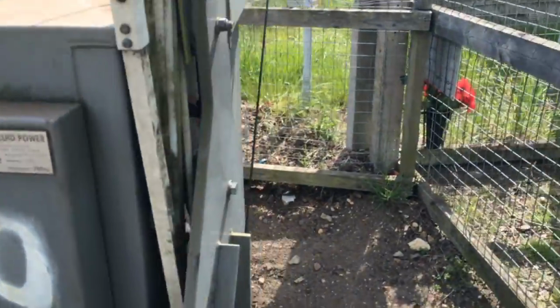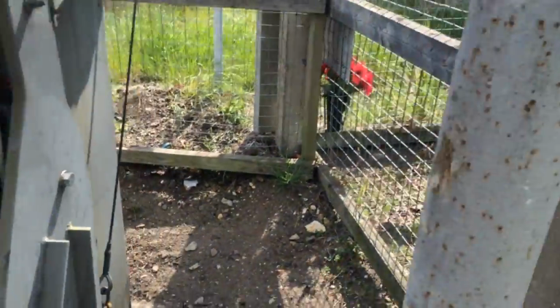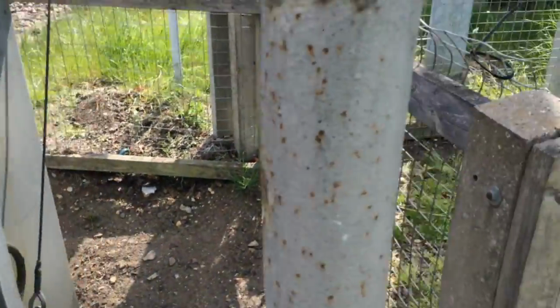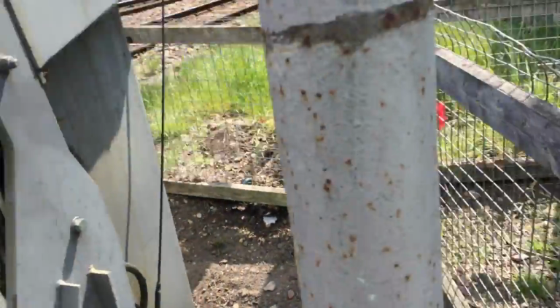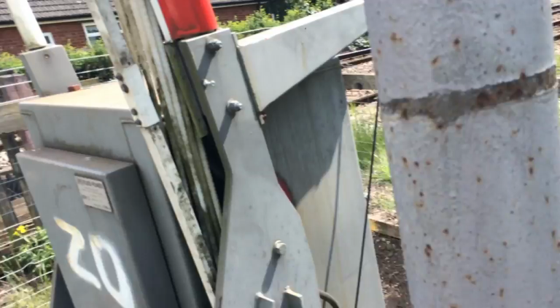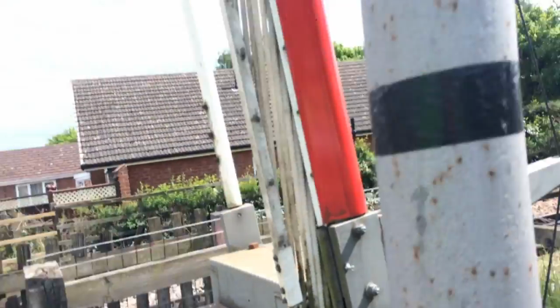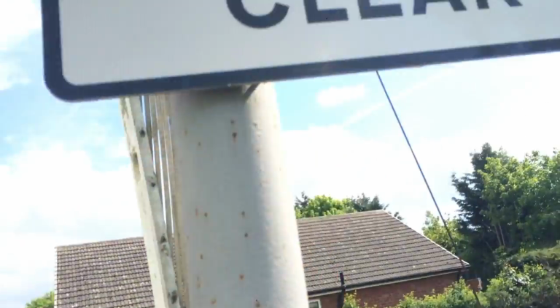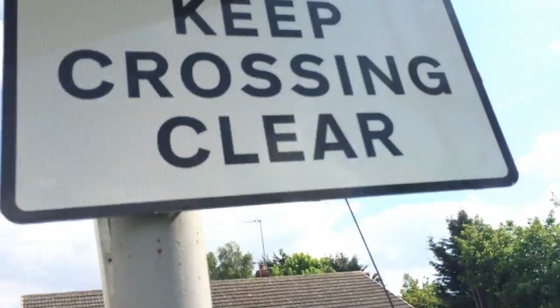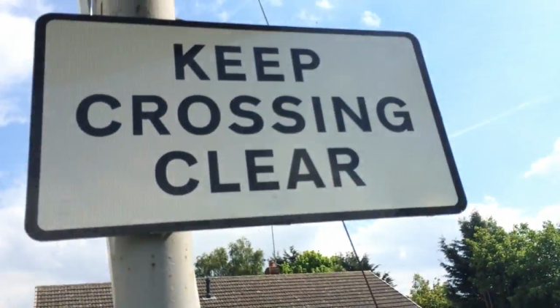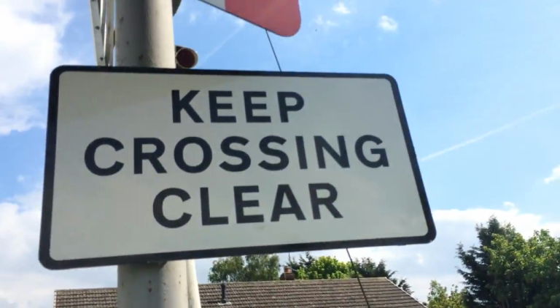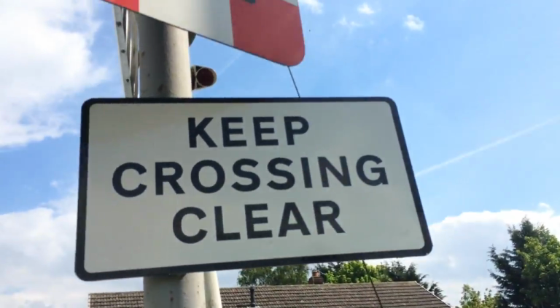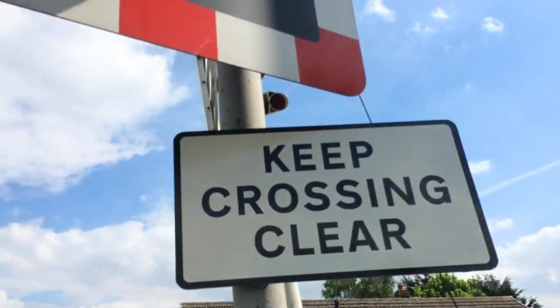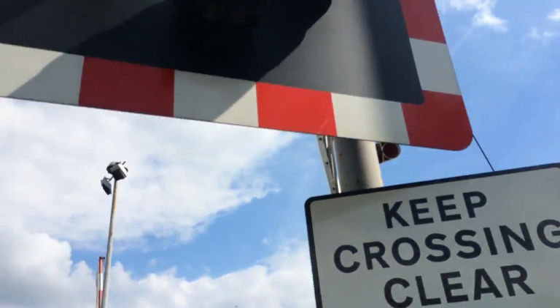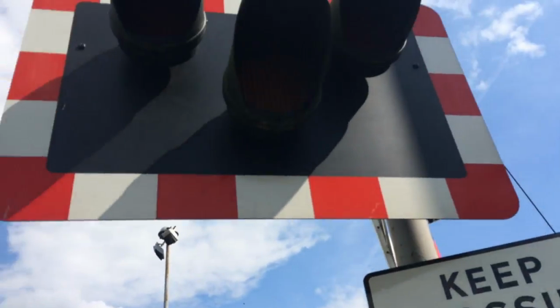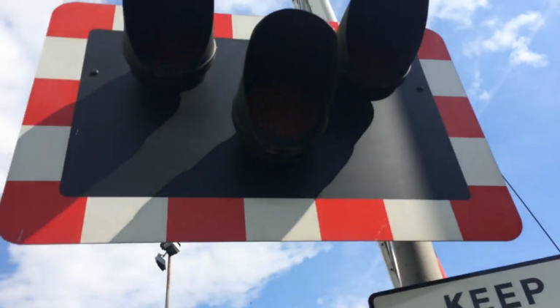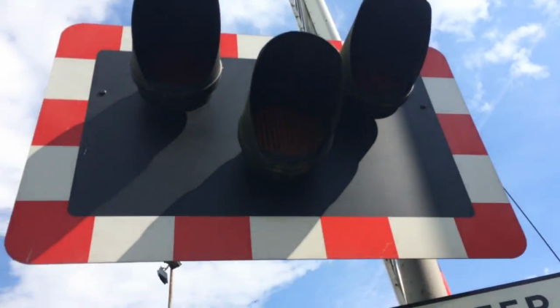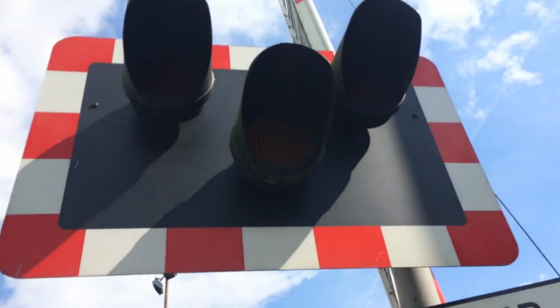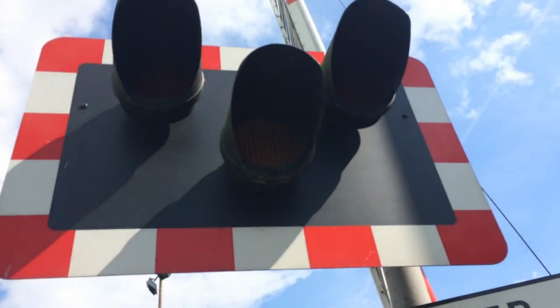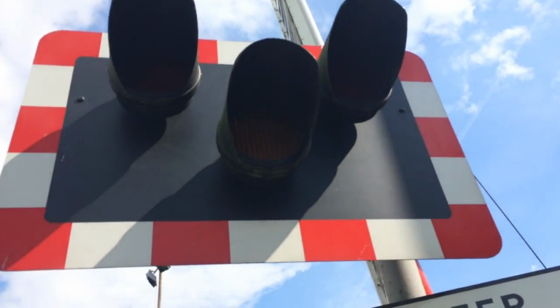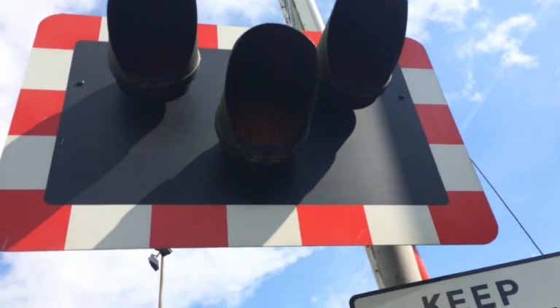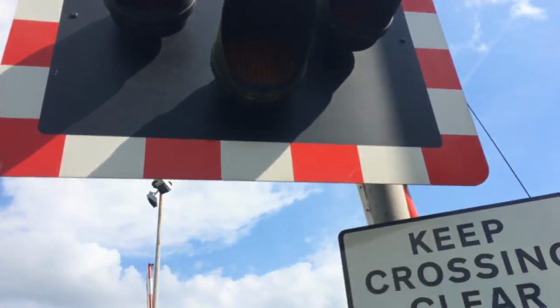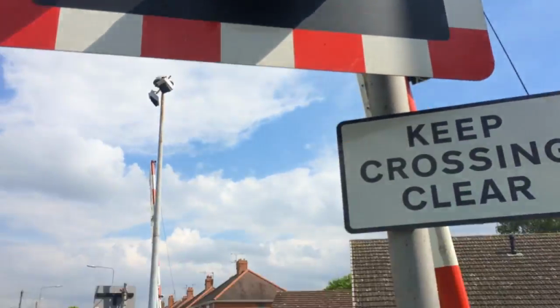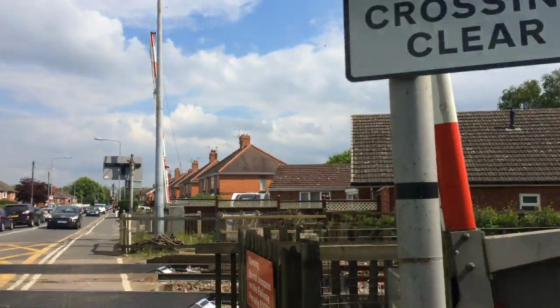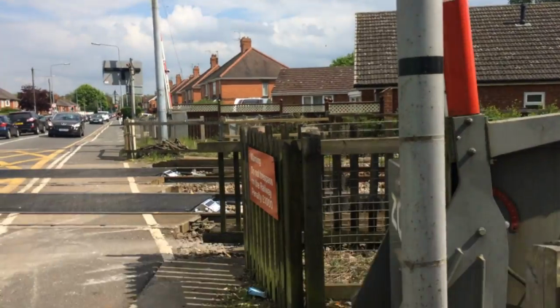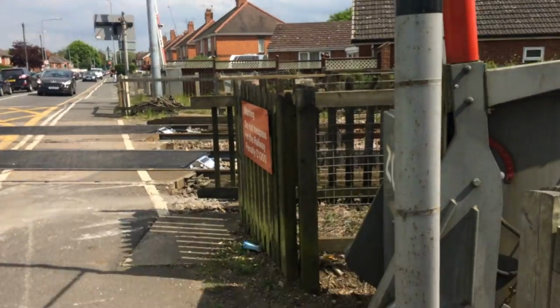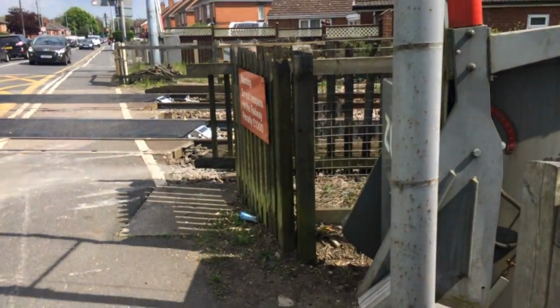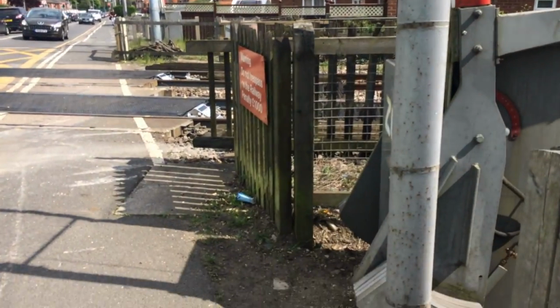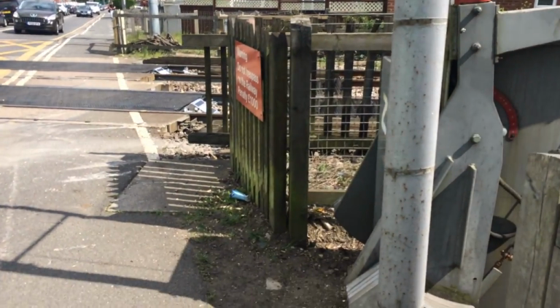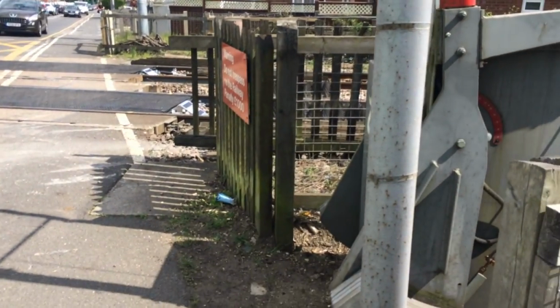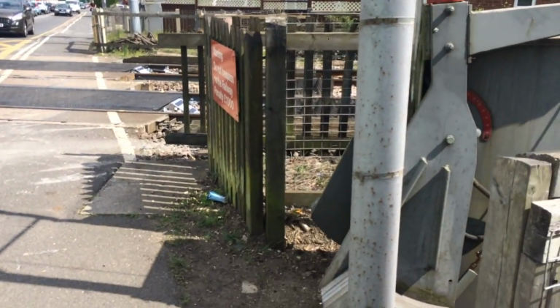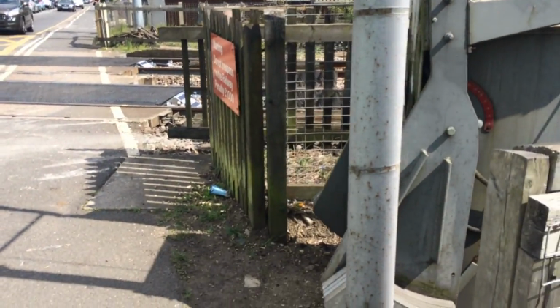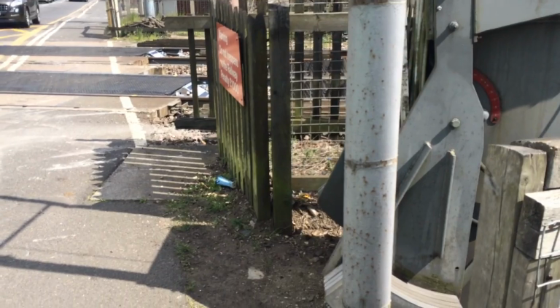Romford. Keep Crossing Clear. All the lights. Just a plane to wait for the road.